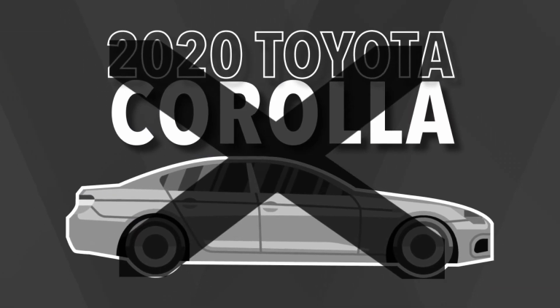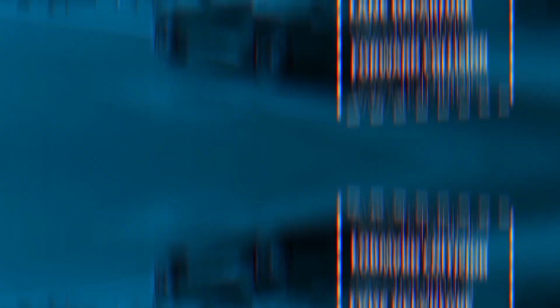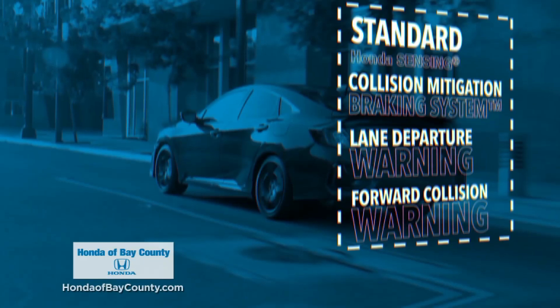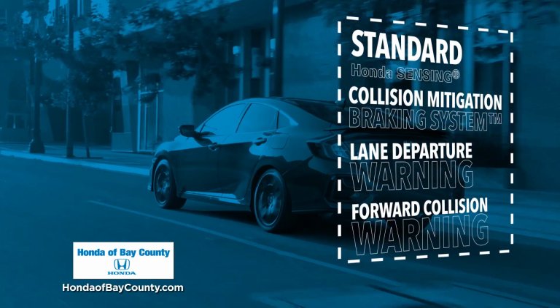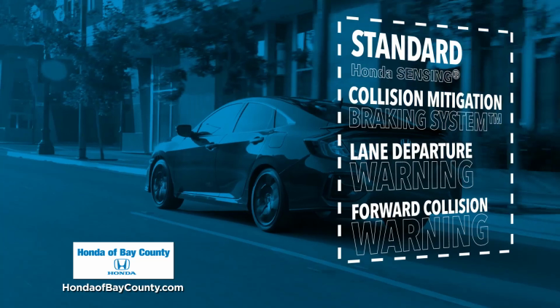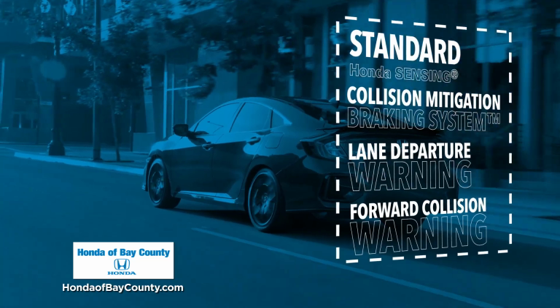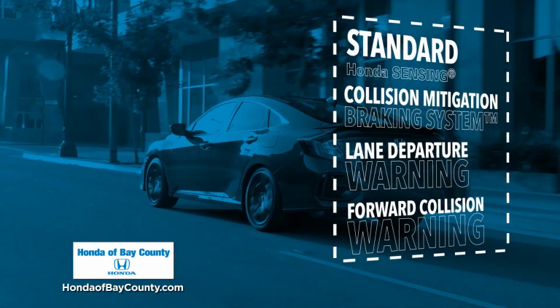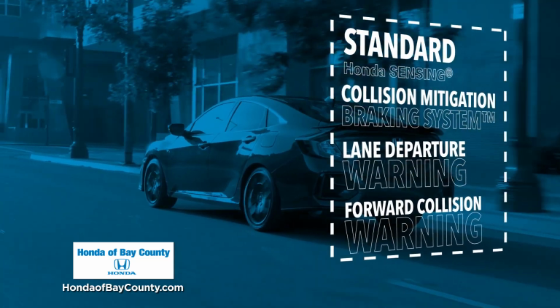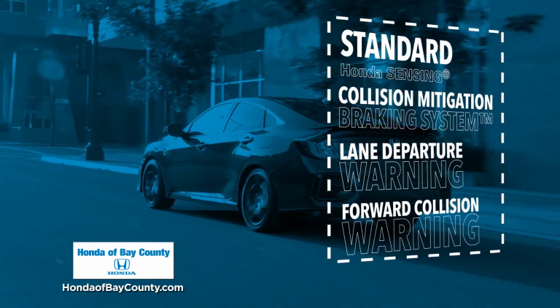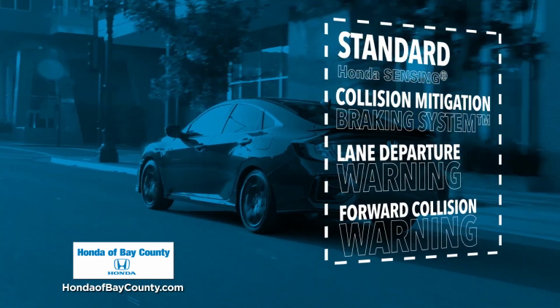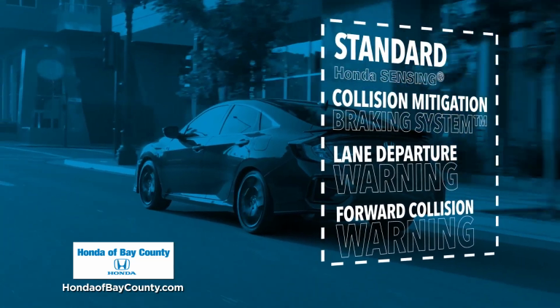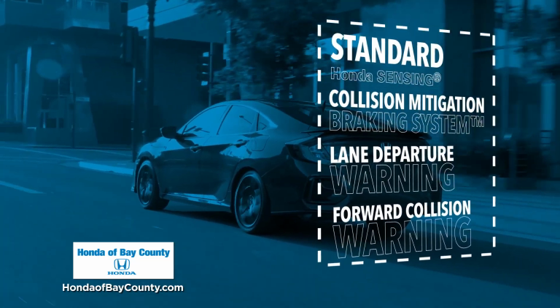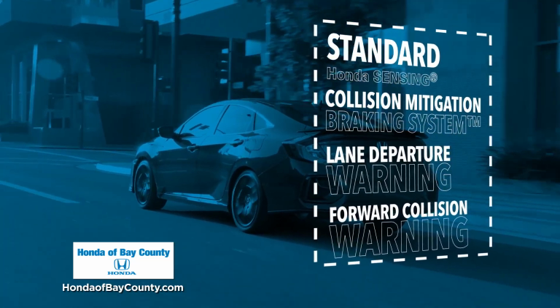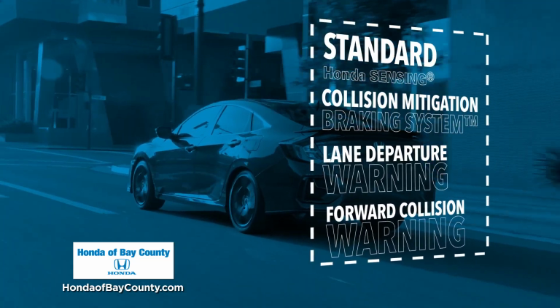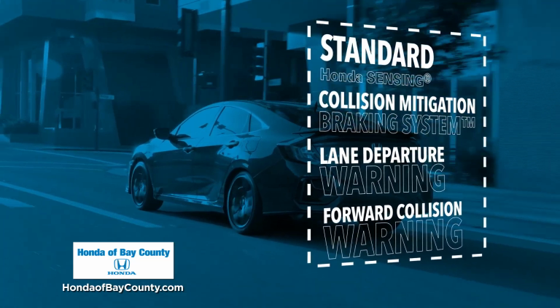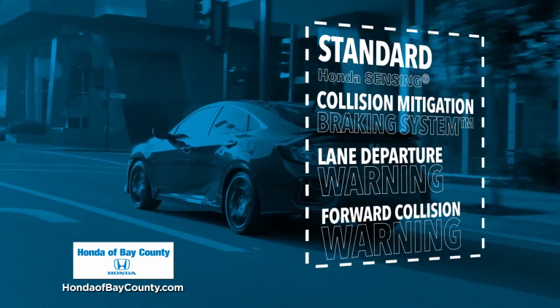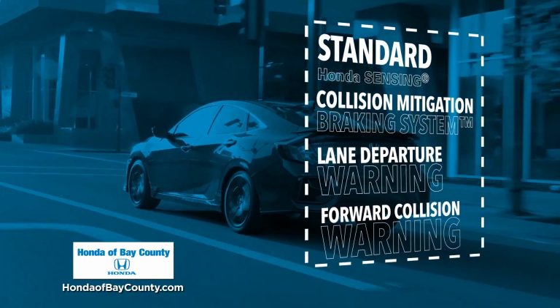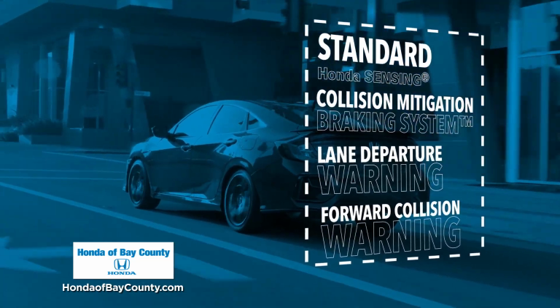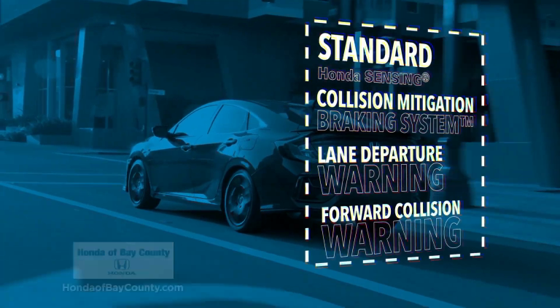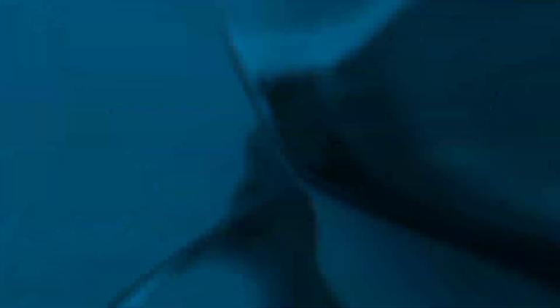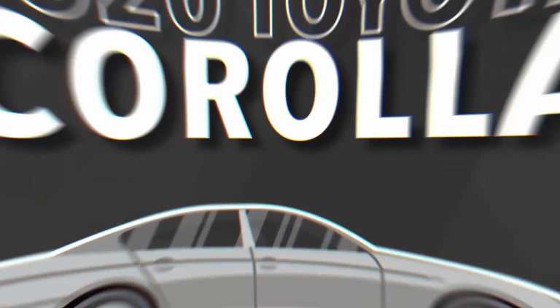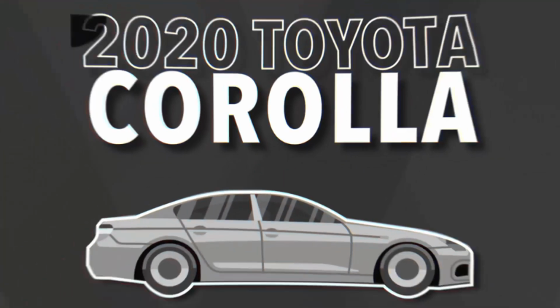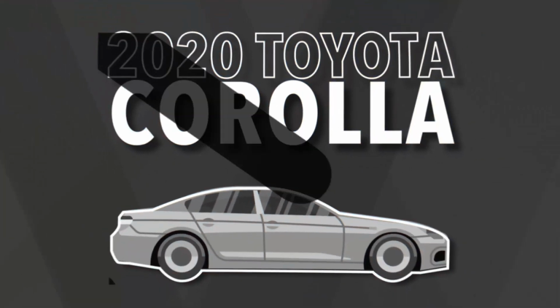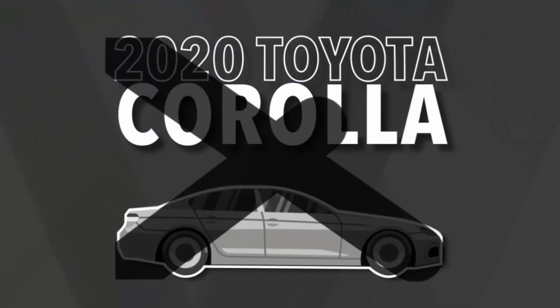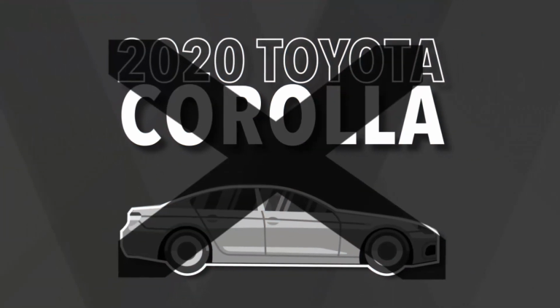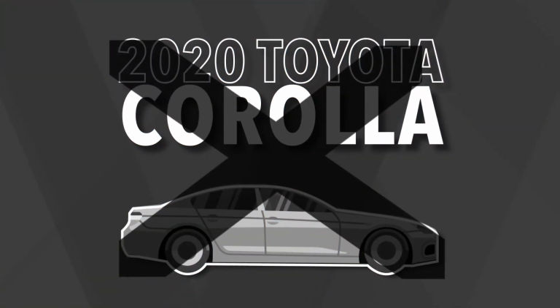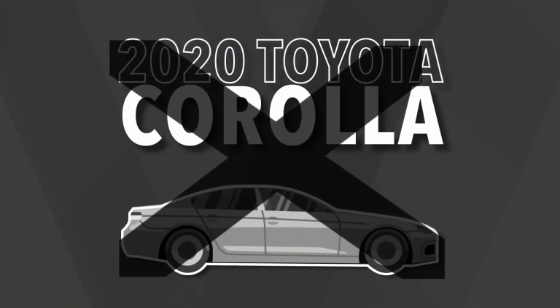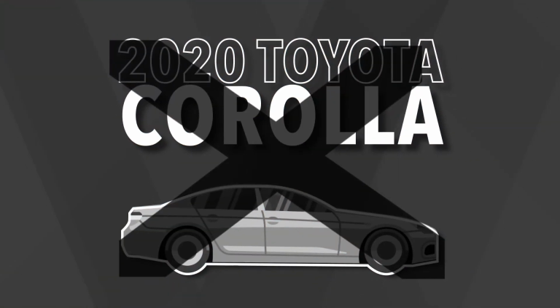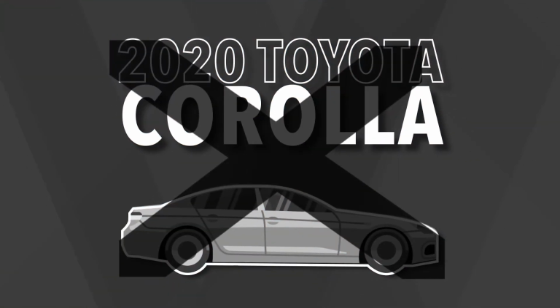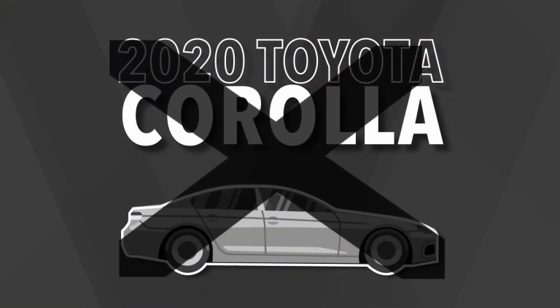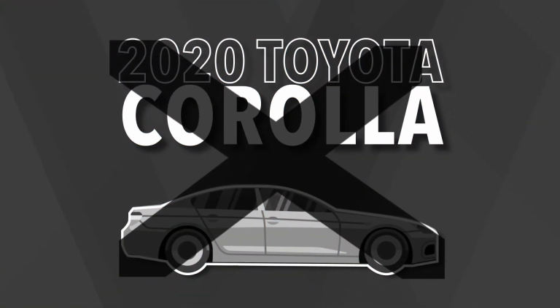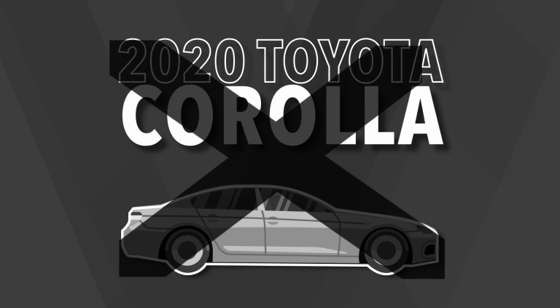The Honda Civic is safer with award-winning Honda Sensing Safety Technology. Corolla can't claim that.